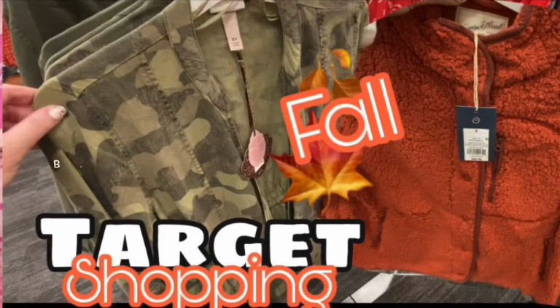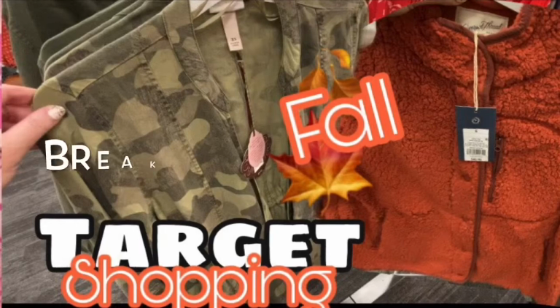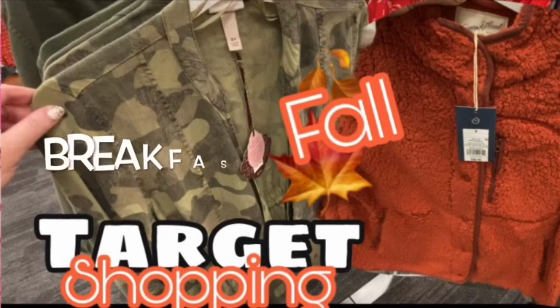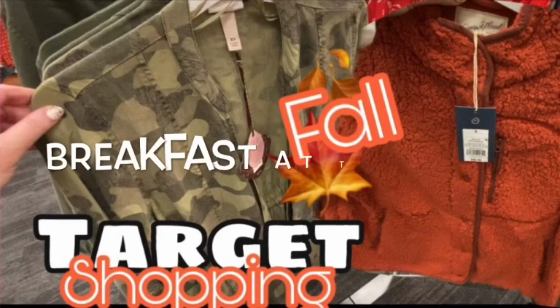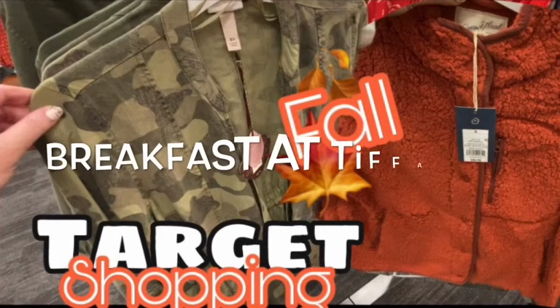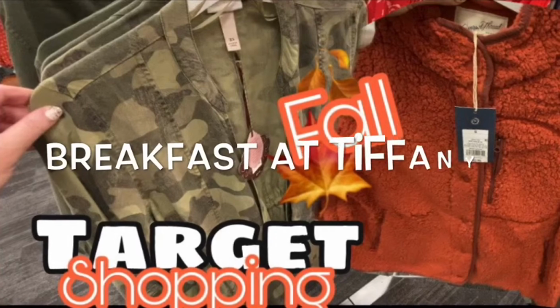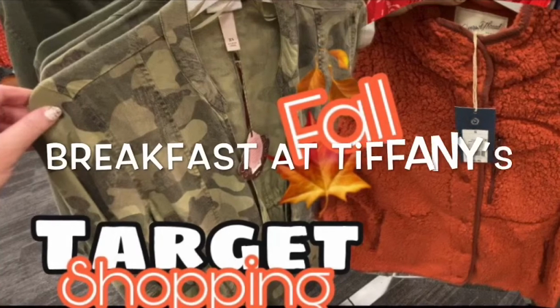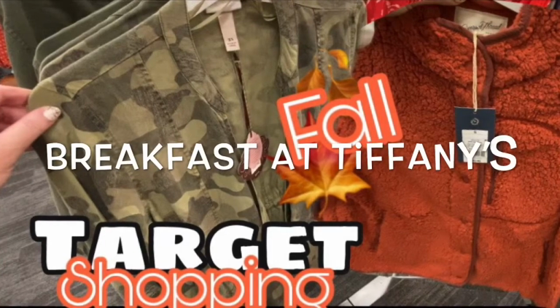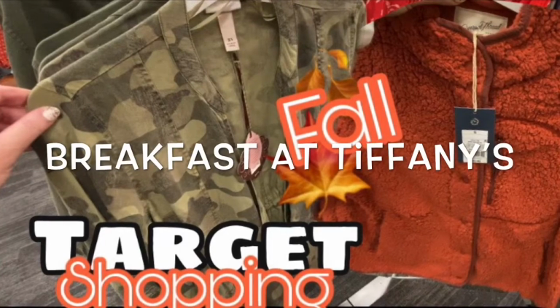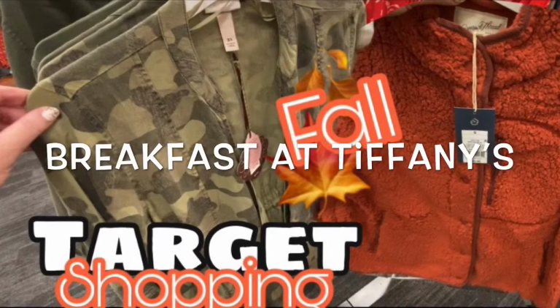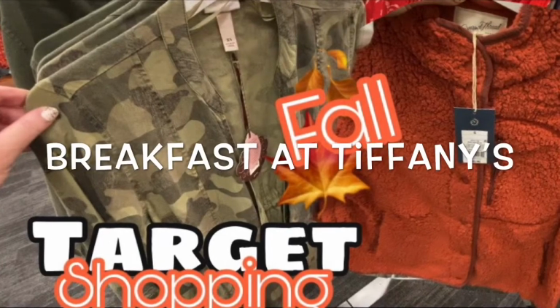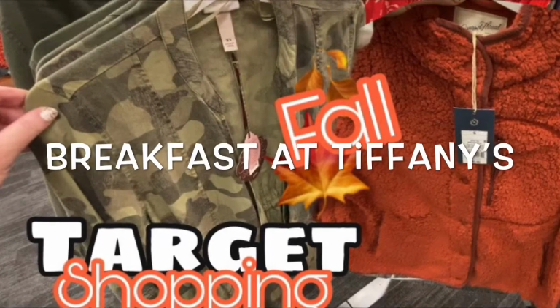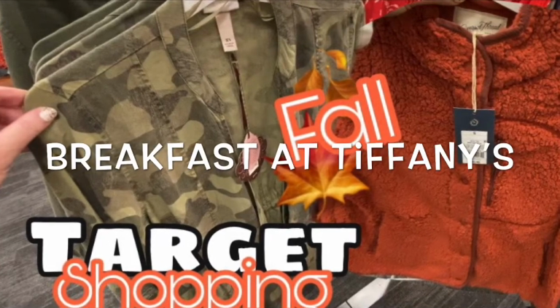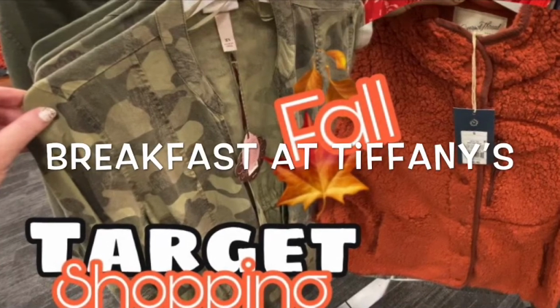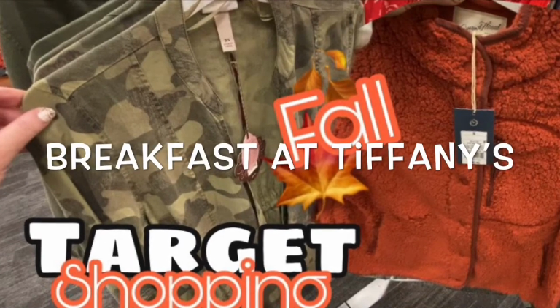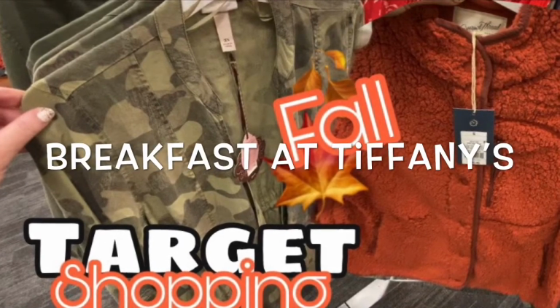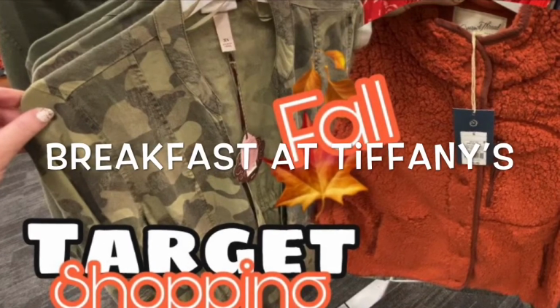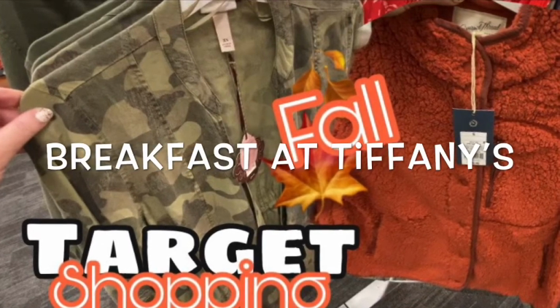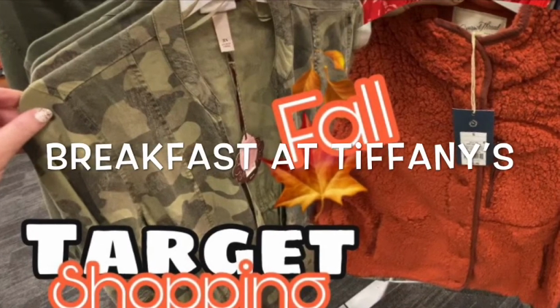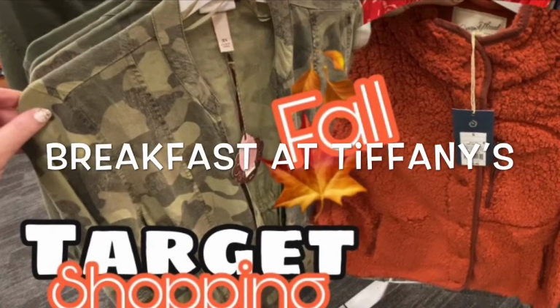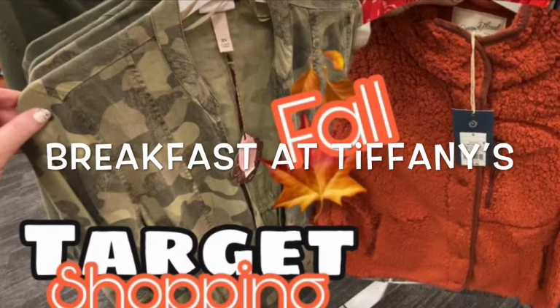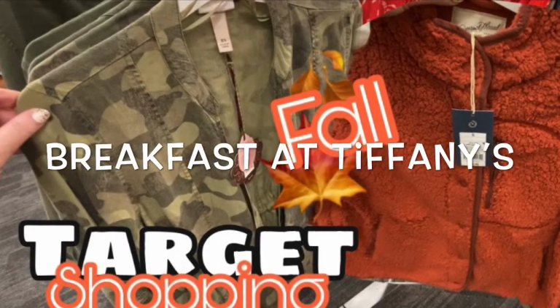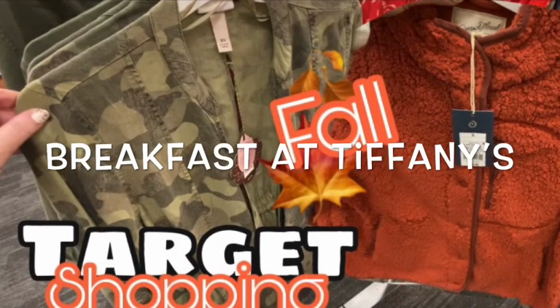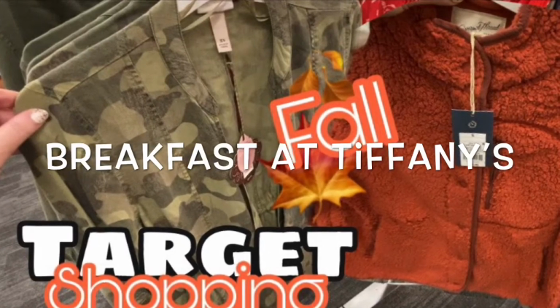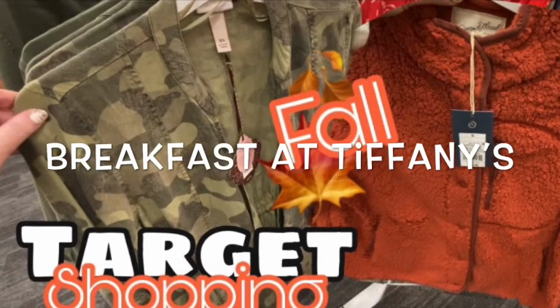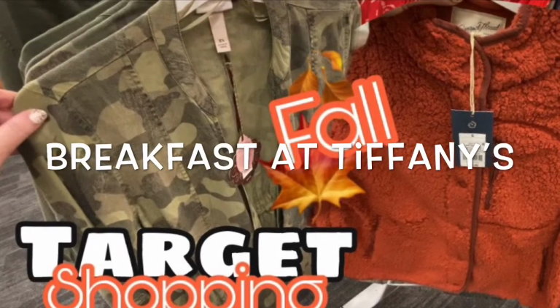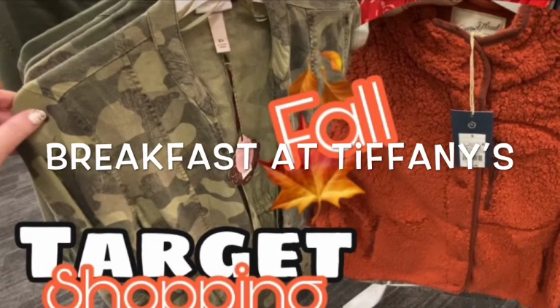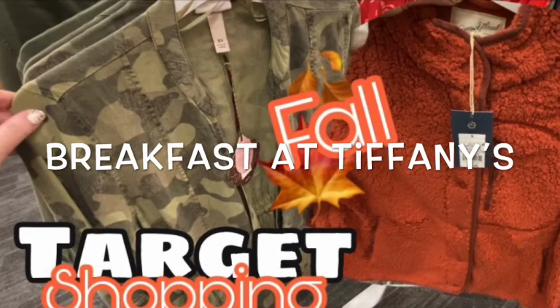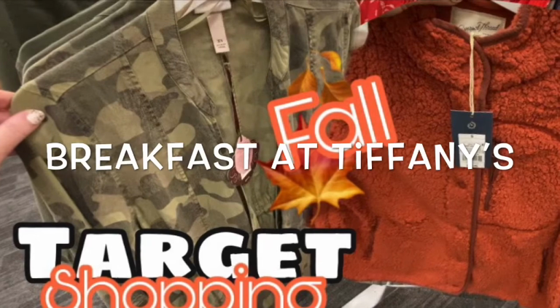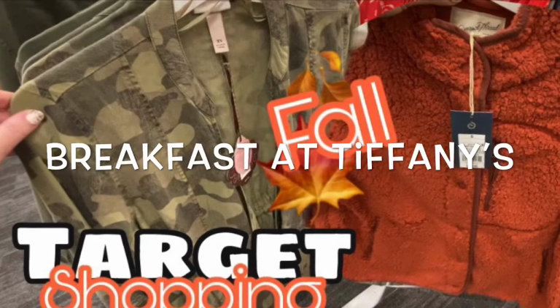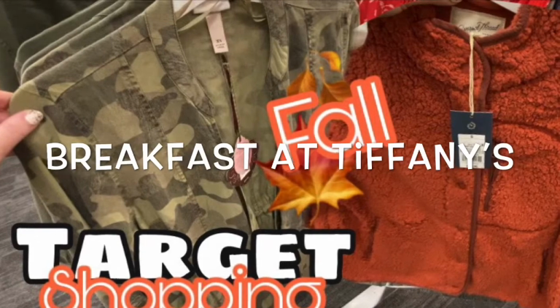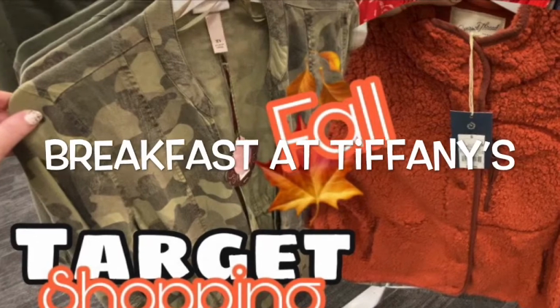Hey guys, welcome back to my channel, Breakfast at Tiffany's, where we love to shop 24-7.